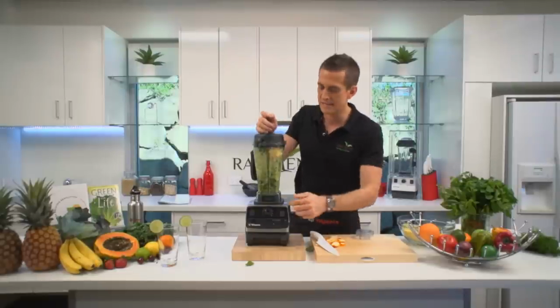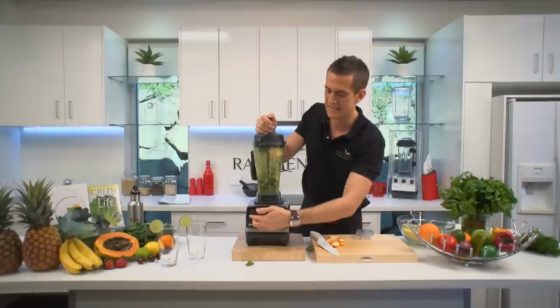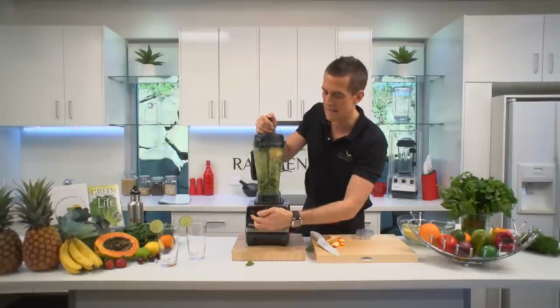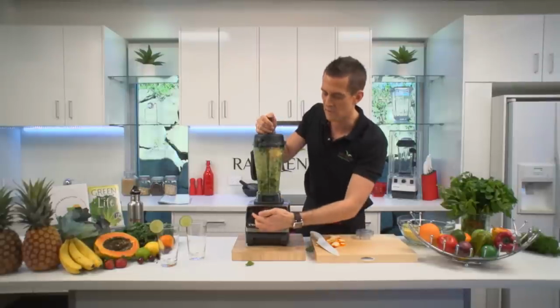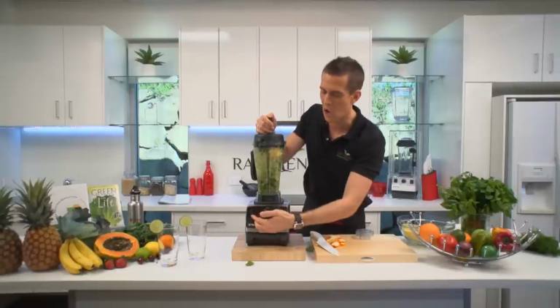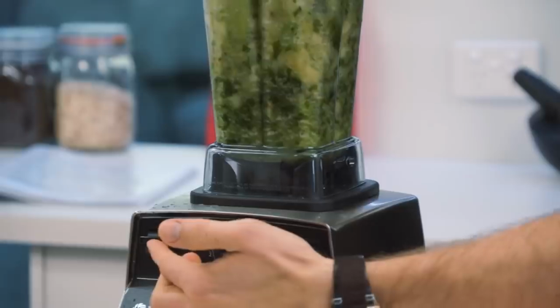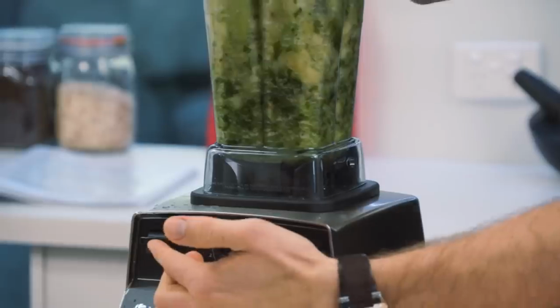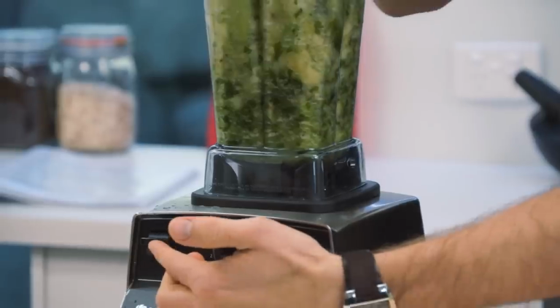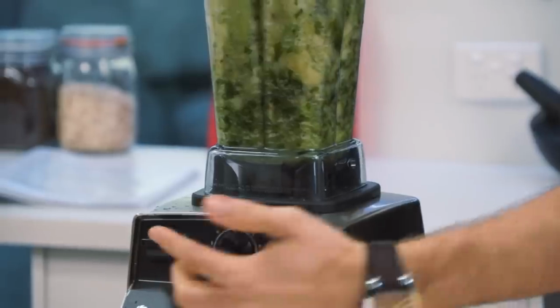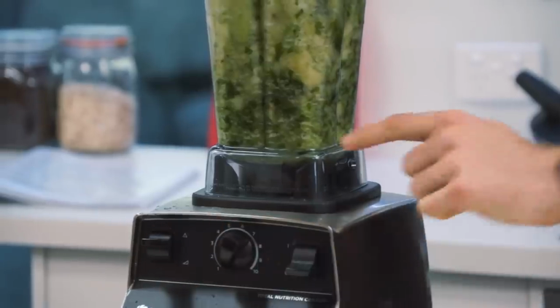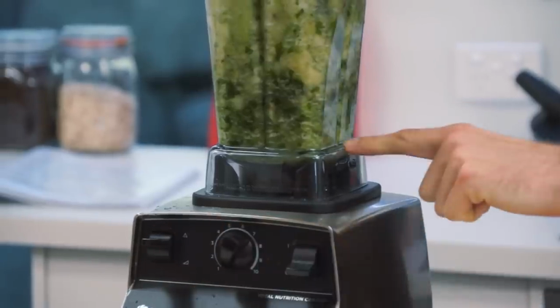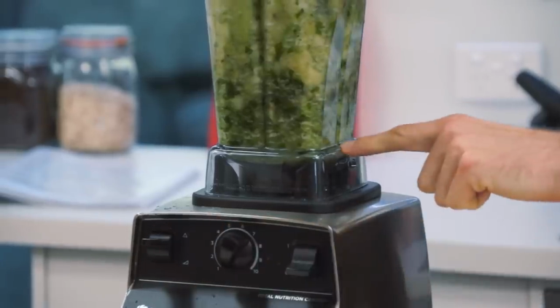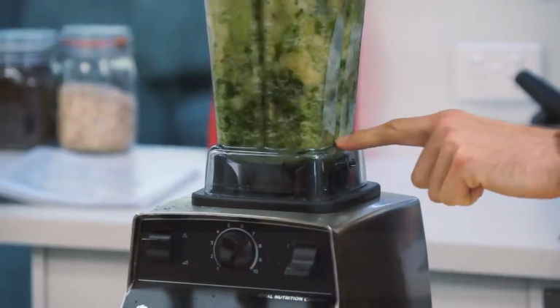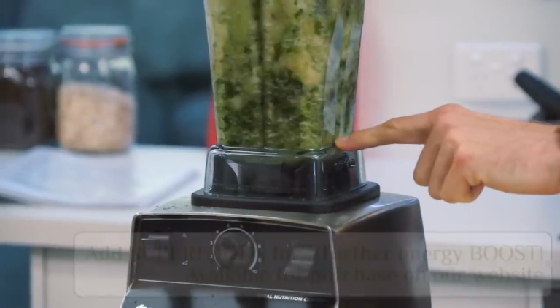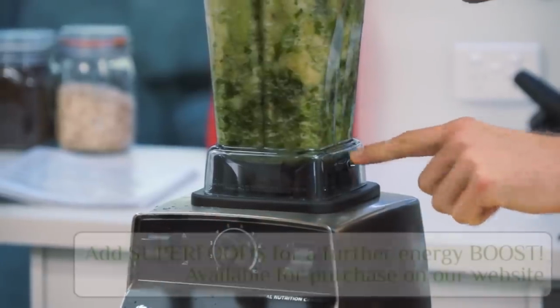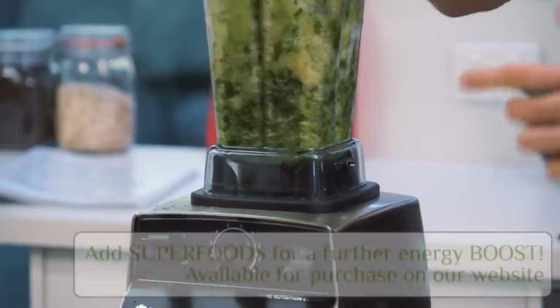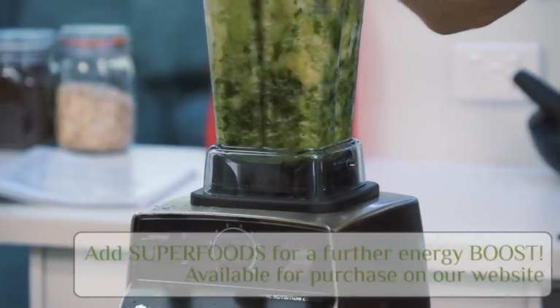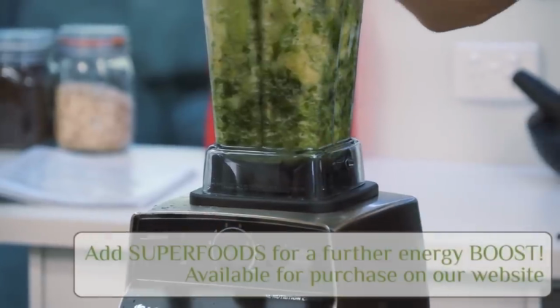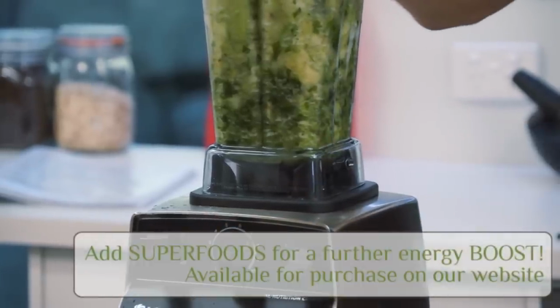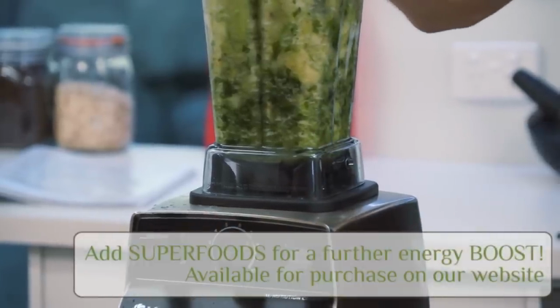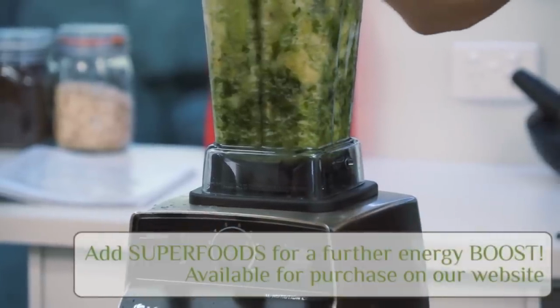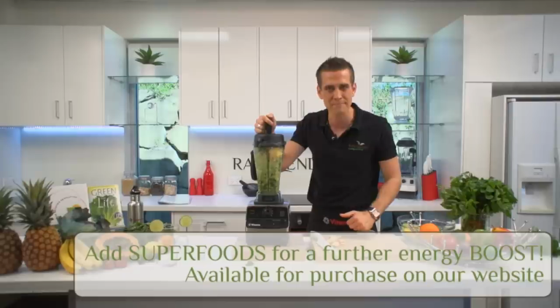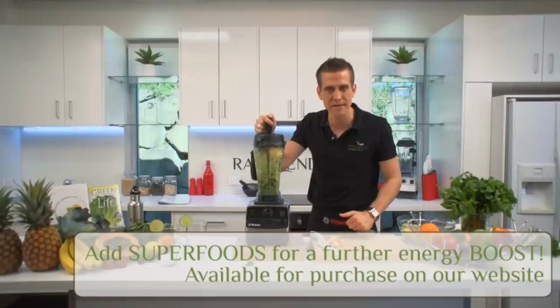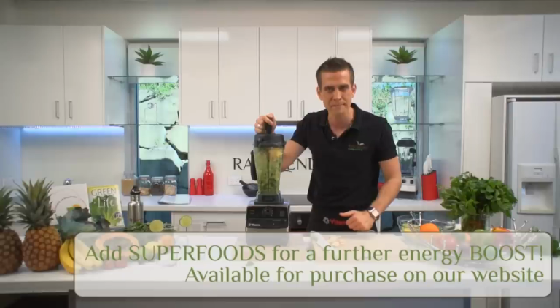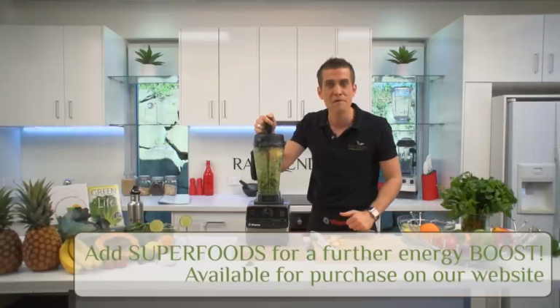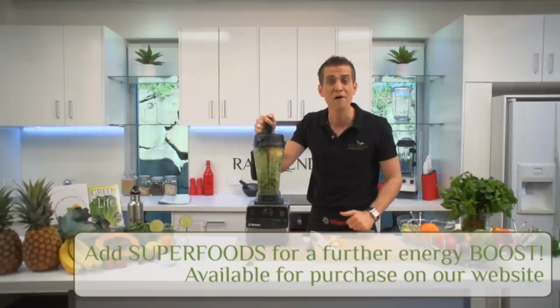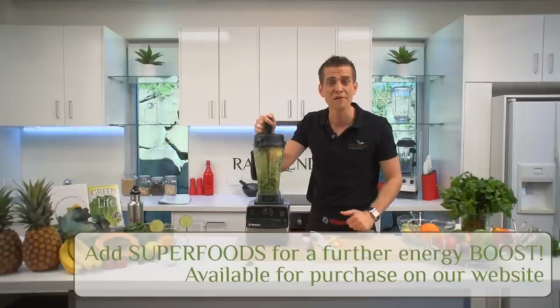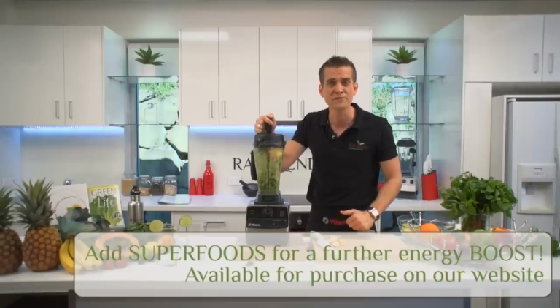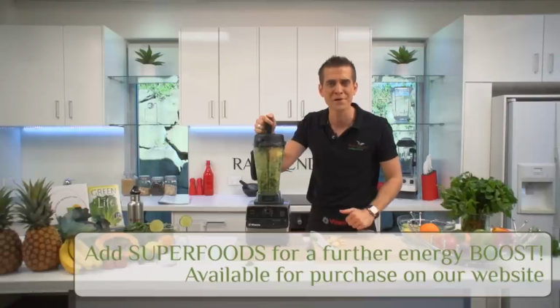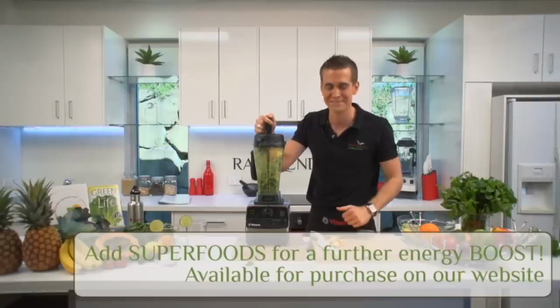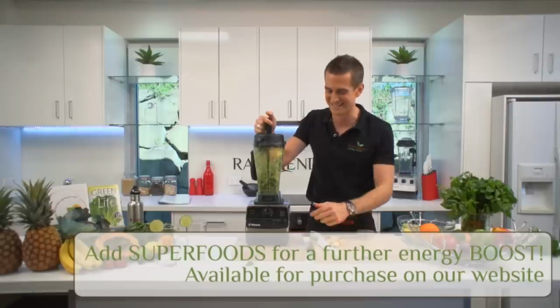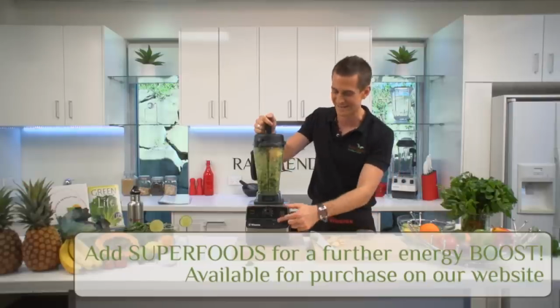Let's get it up onto high speed. These blades are spinning at over 30,000 RPM — 500 times a second.